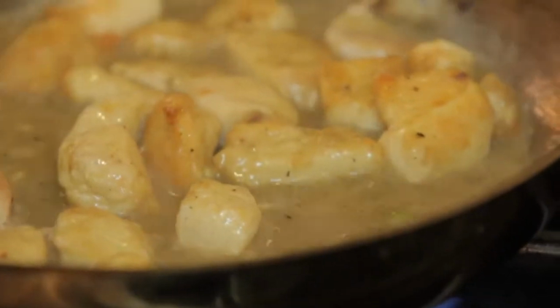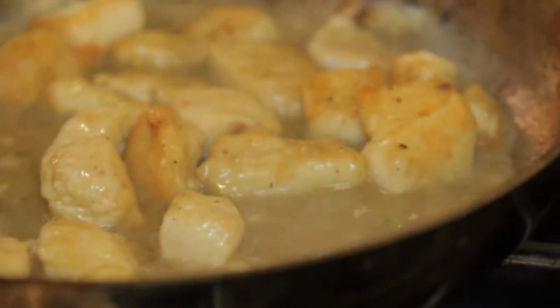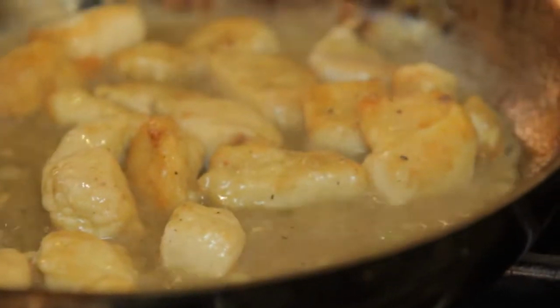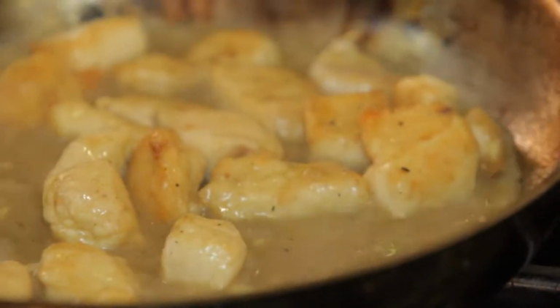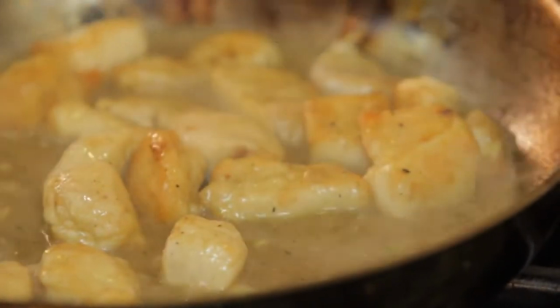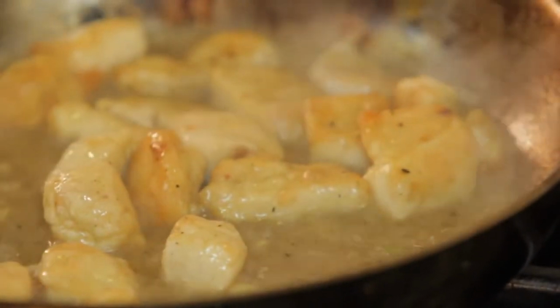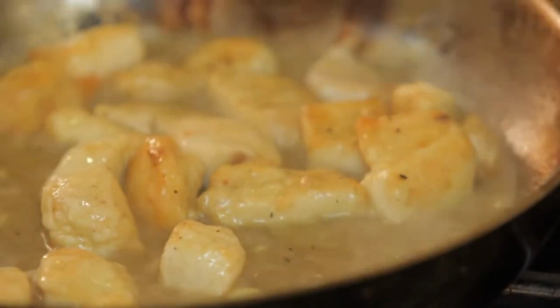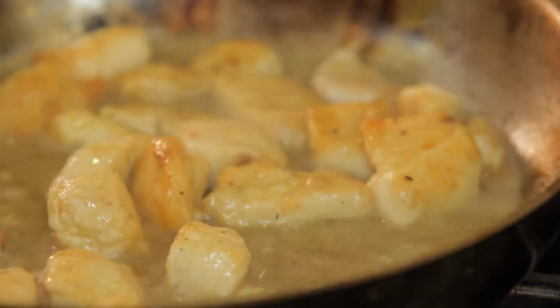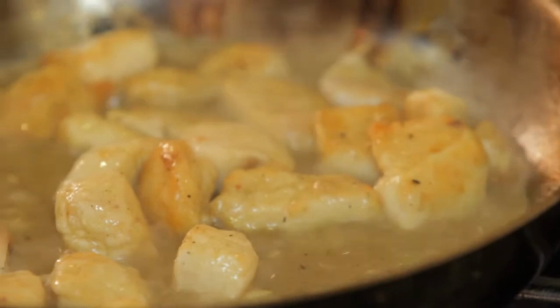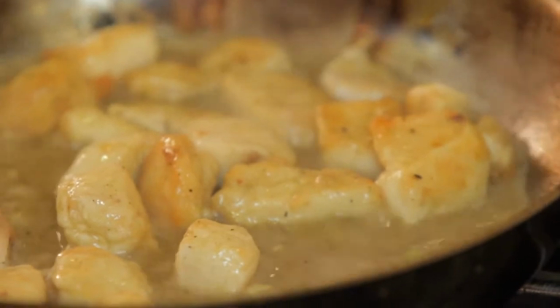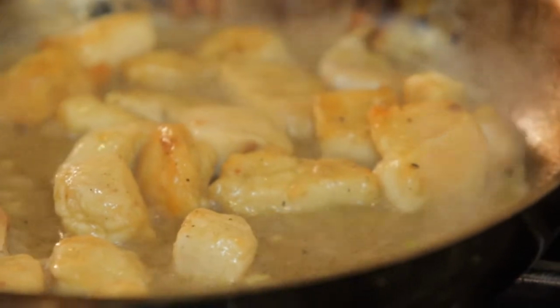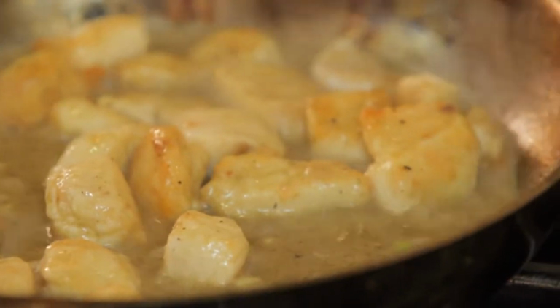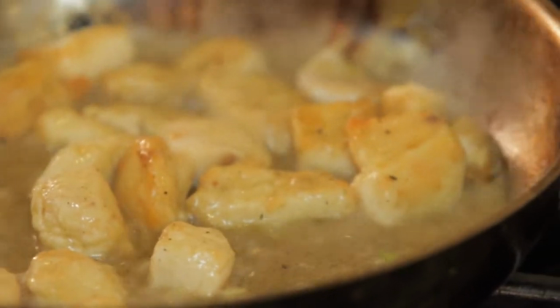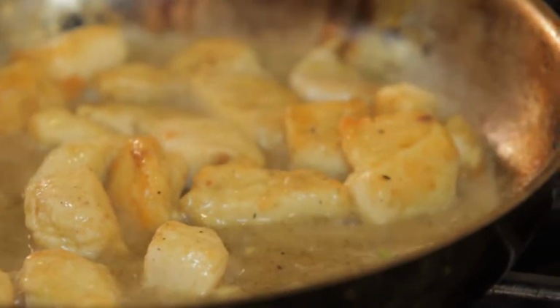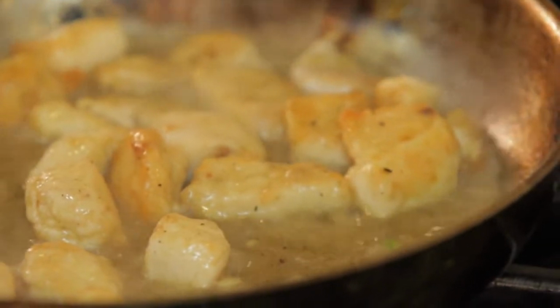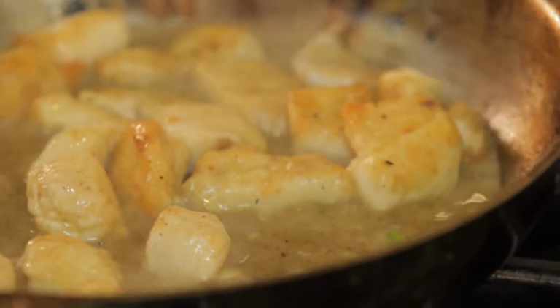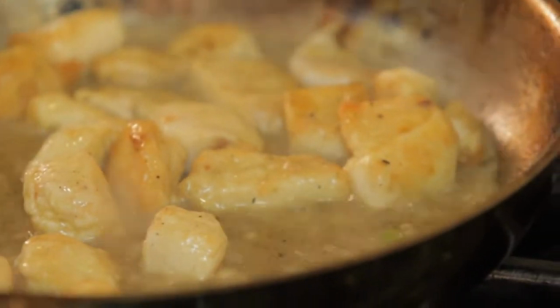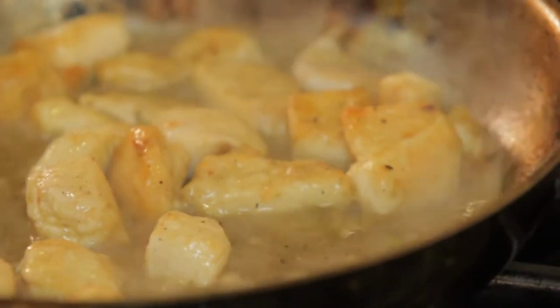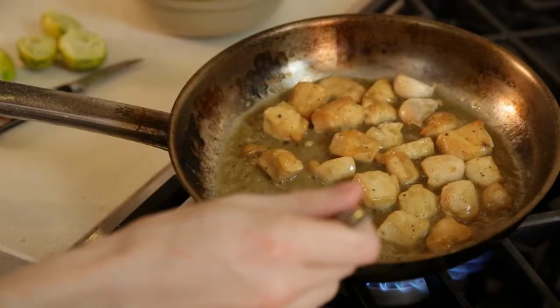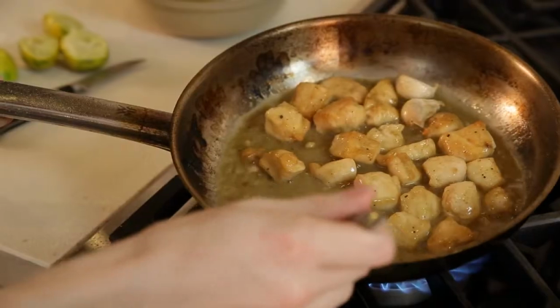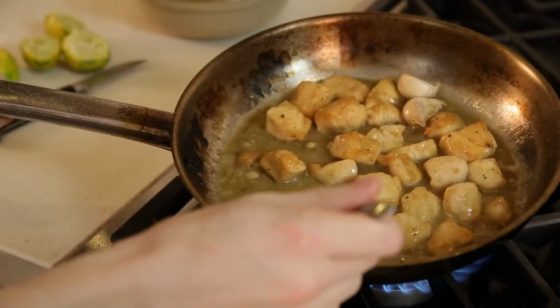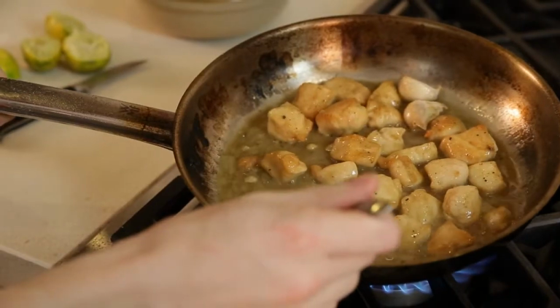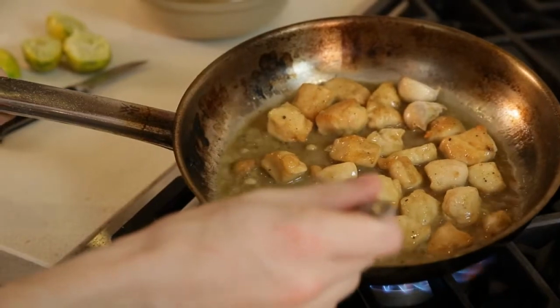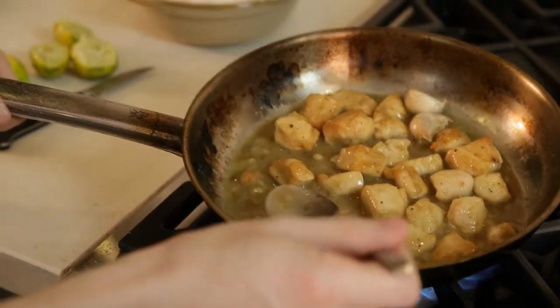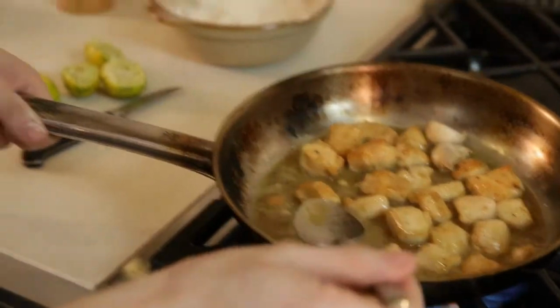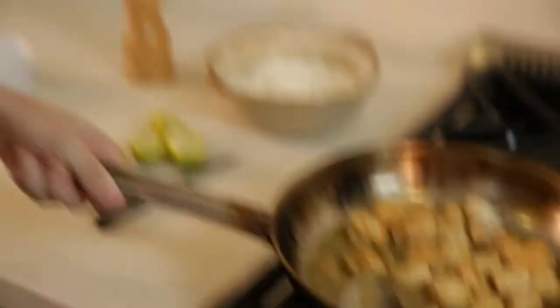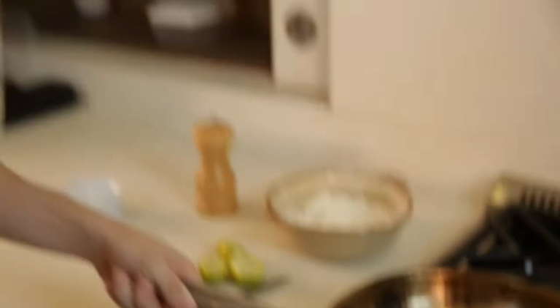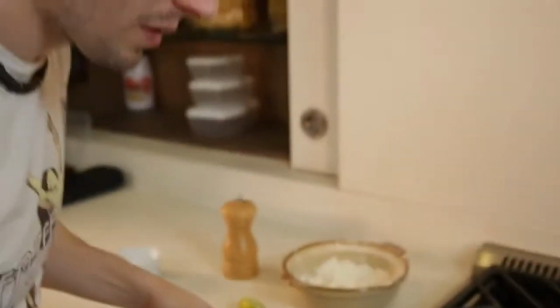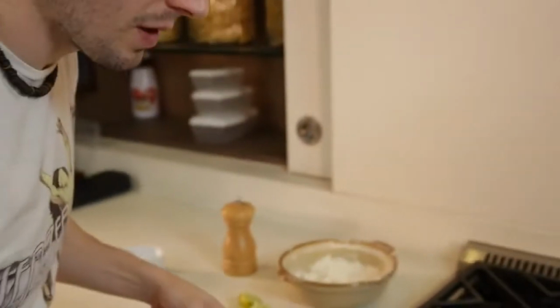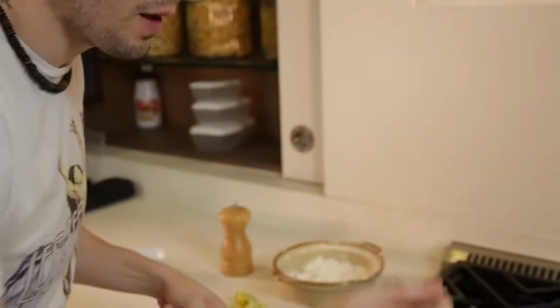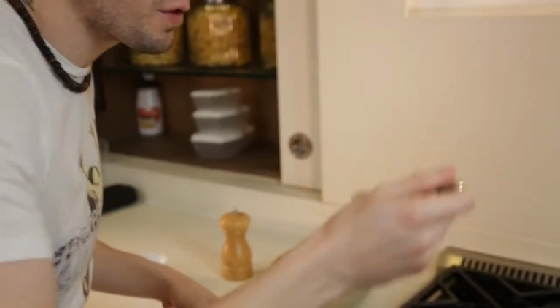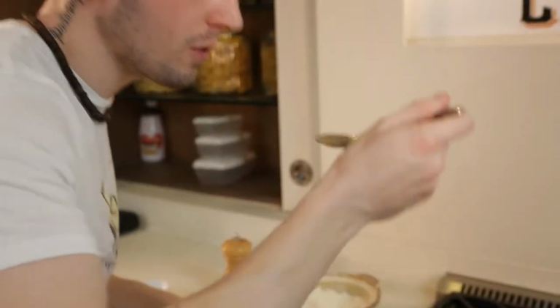As you can see, the sauce starts to be creamy, and it's because of the flour that we put inside. Nice sauce.